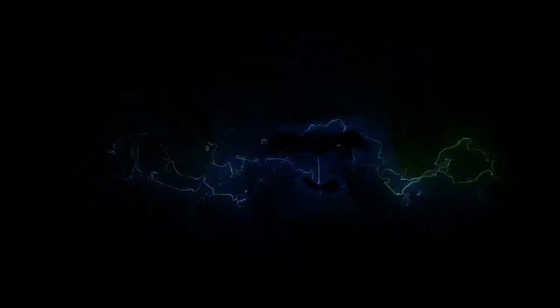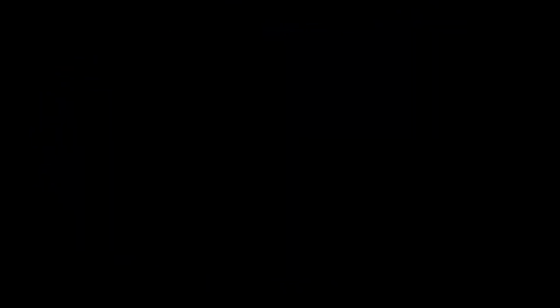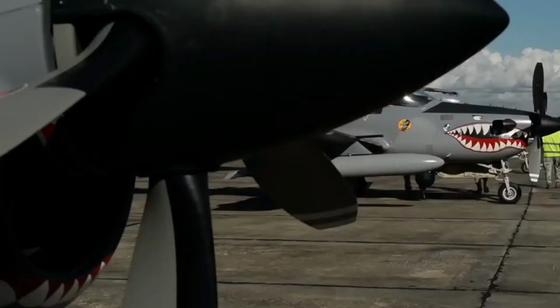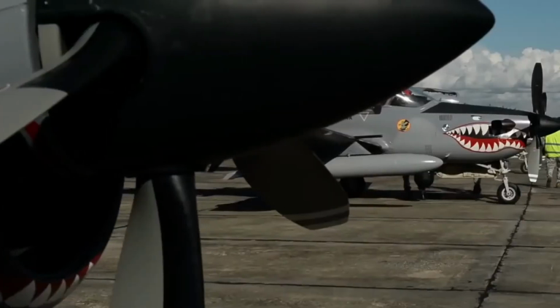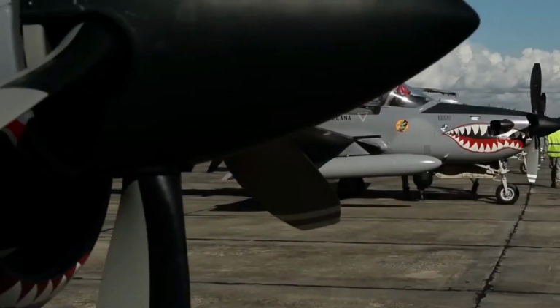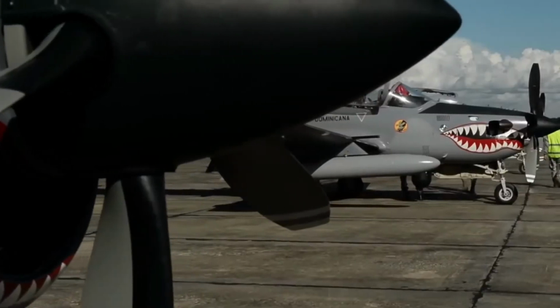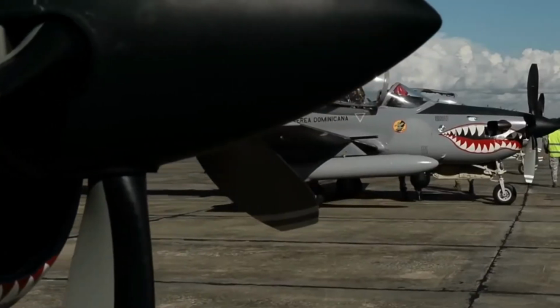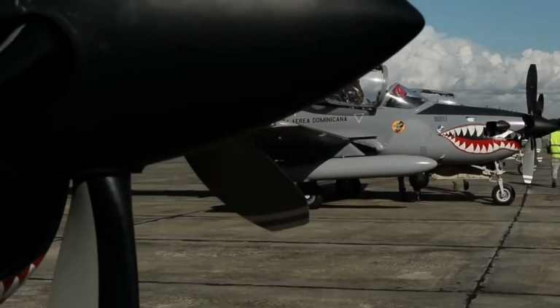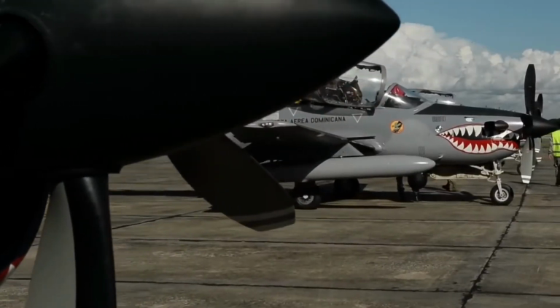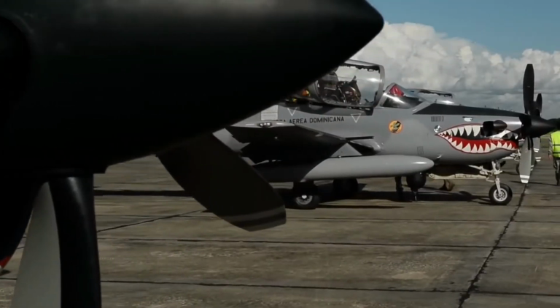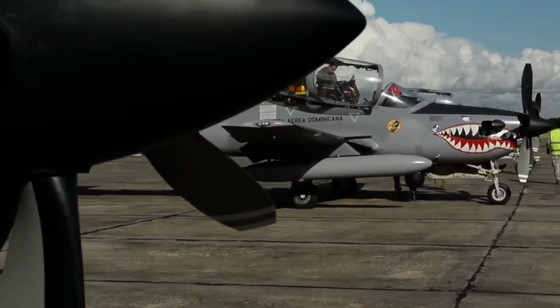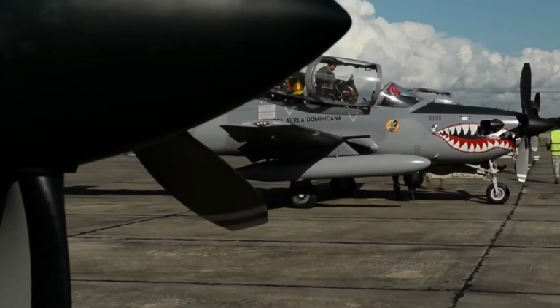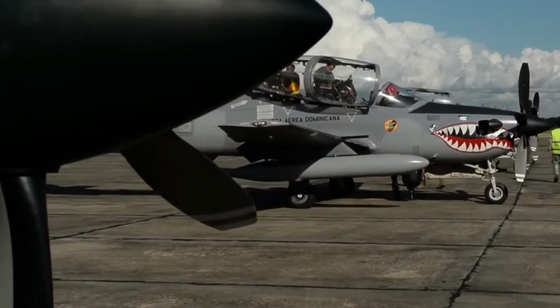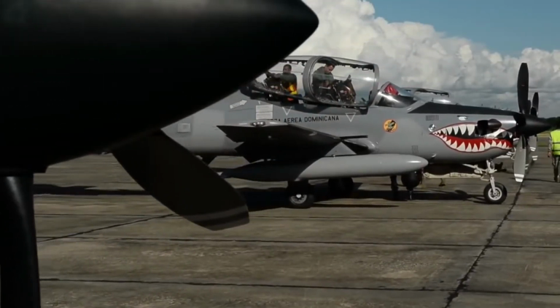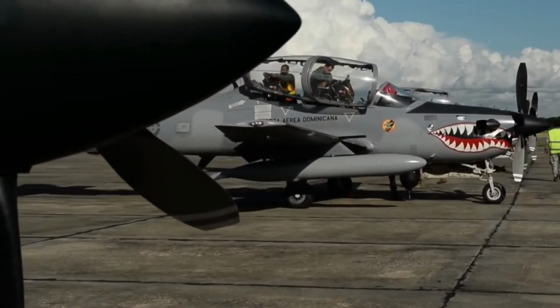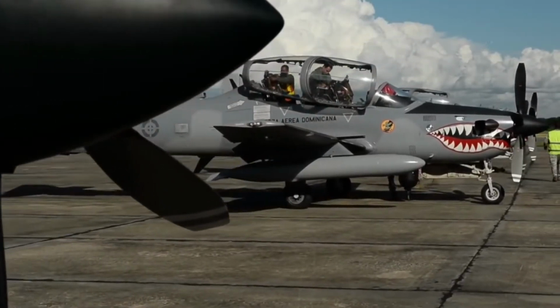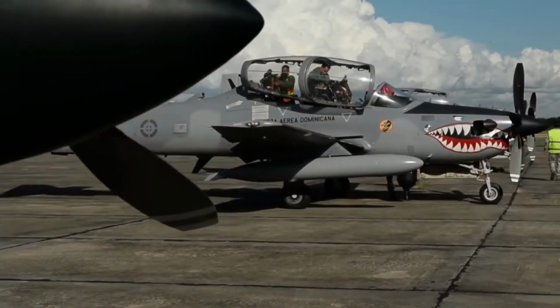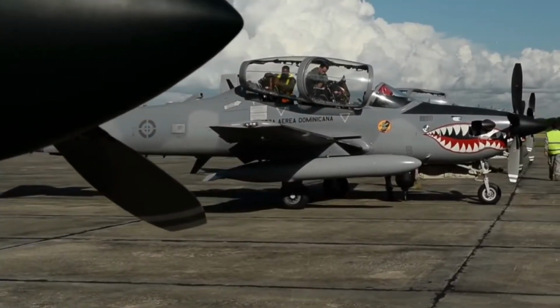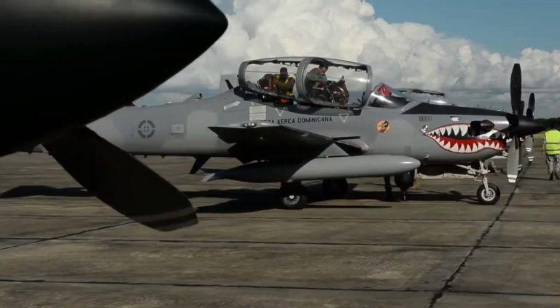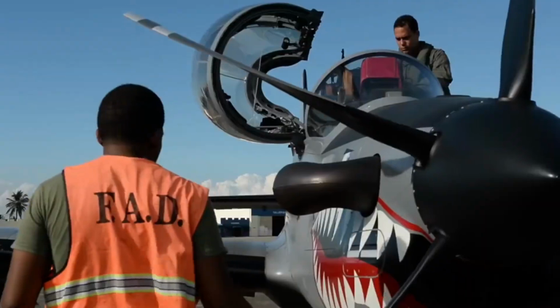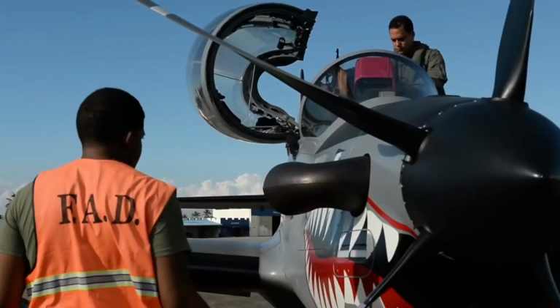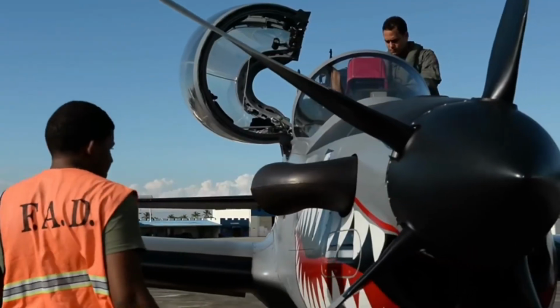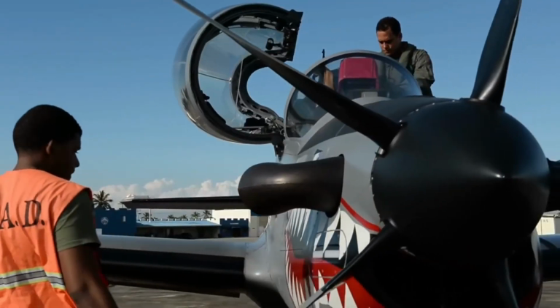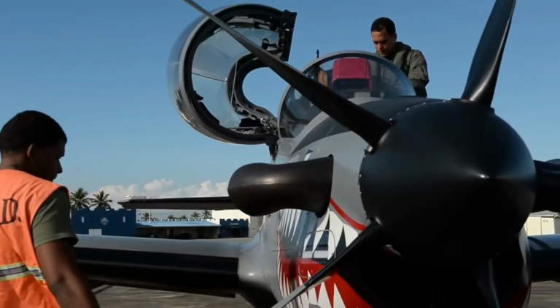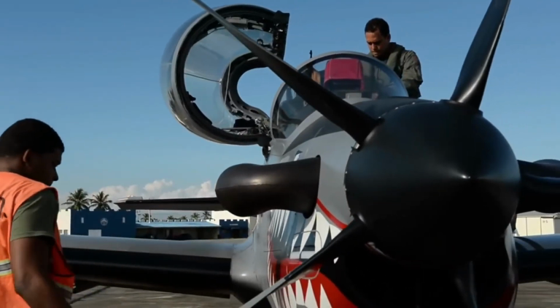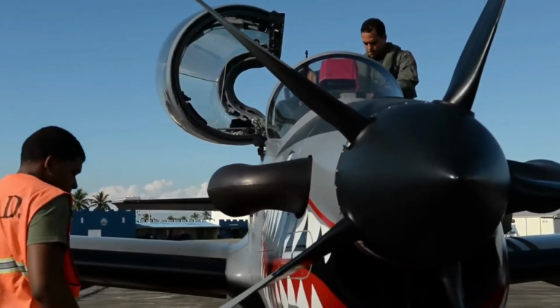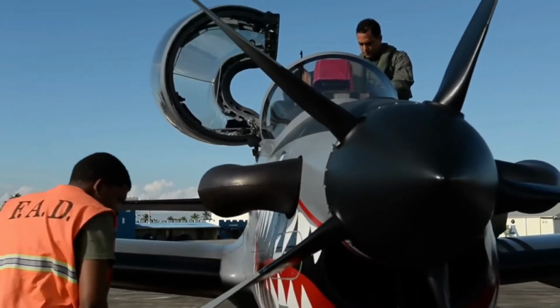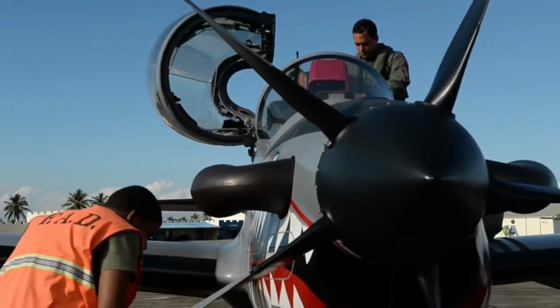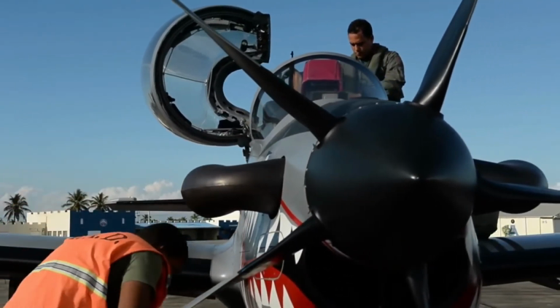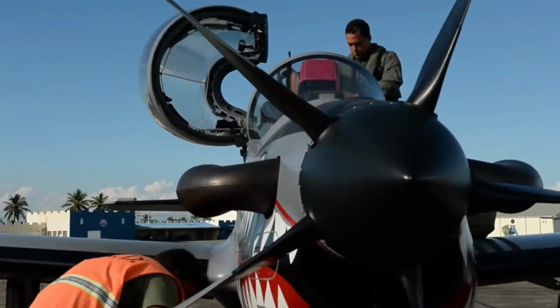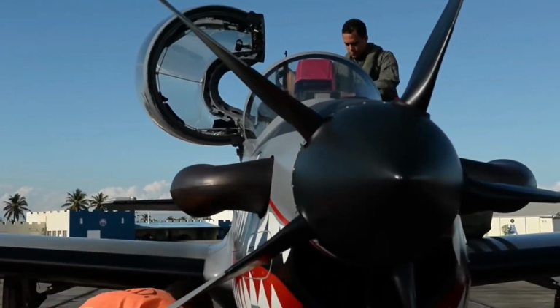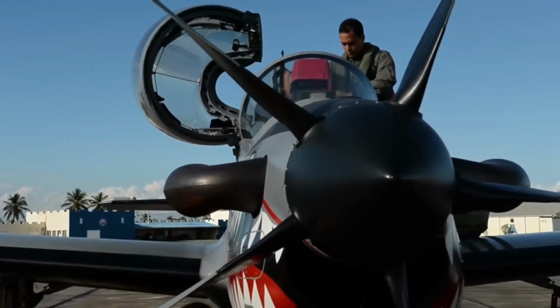It's light, fast, highly maneuverable, and it's a turboprop. Enter the Embraer A29 Super Tucano.